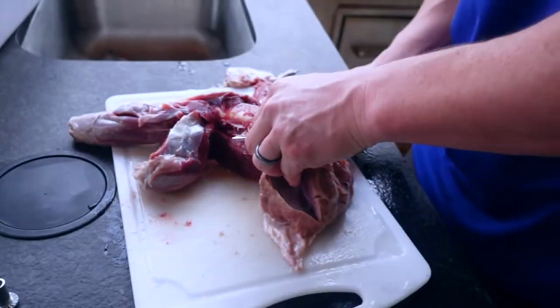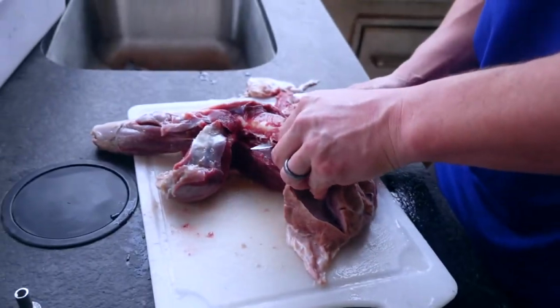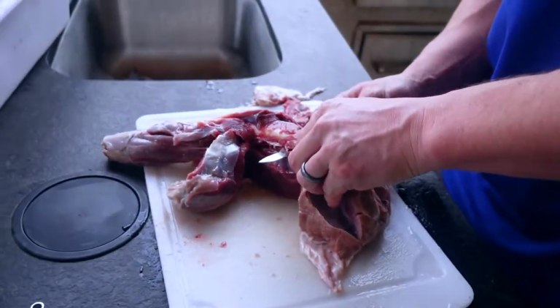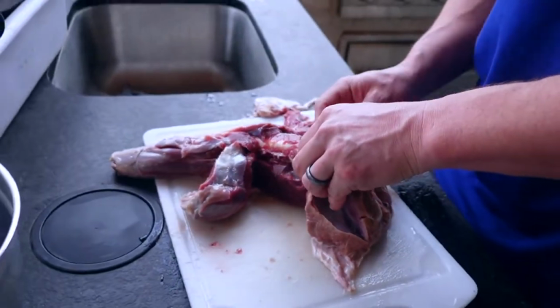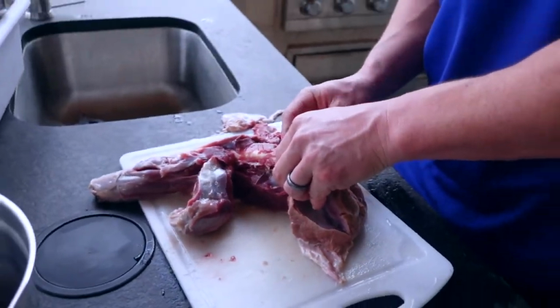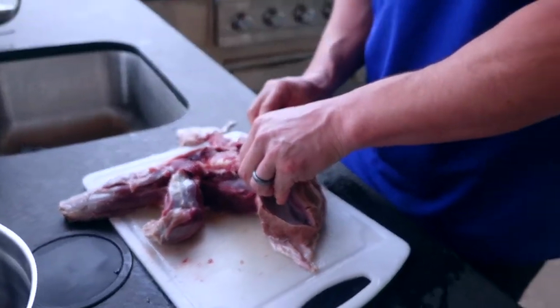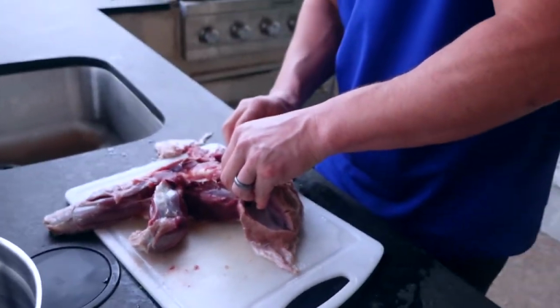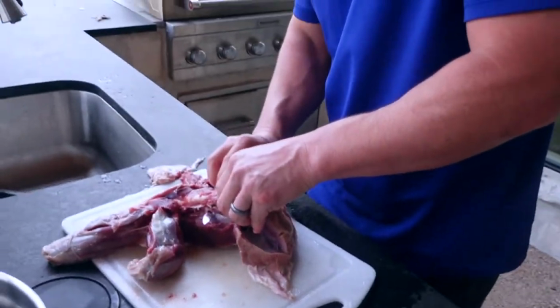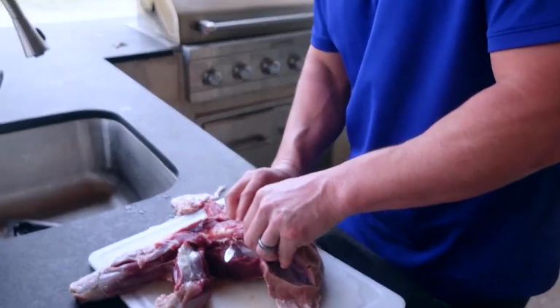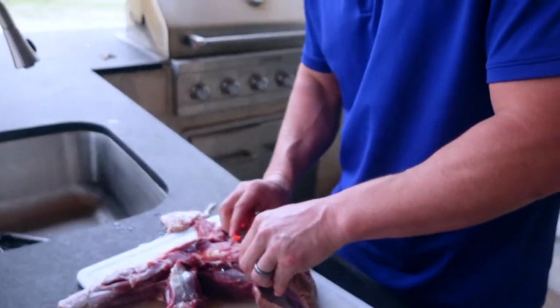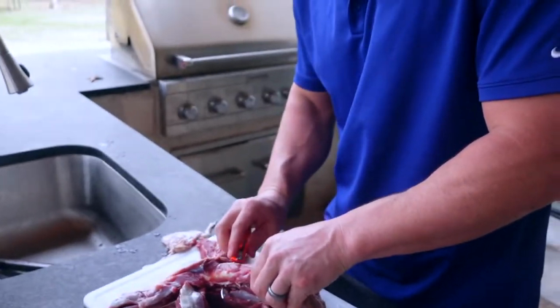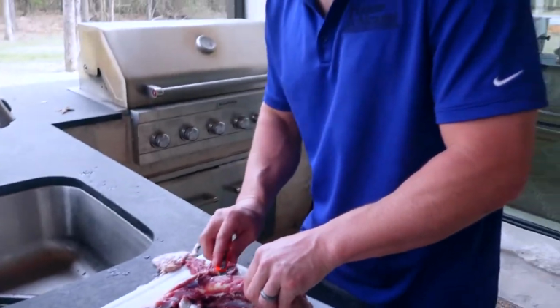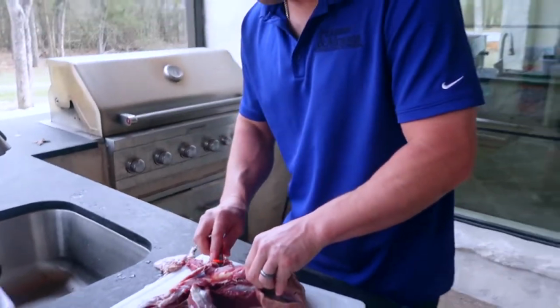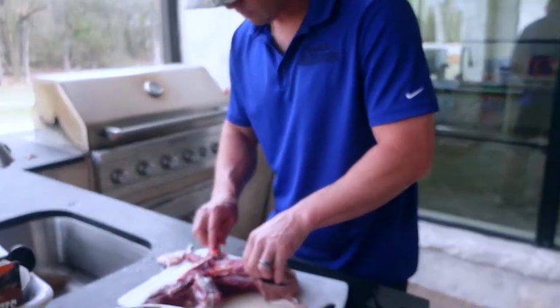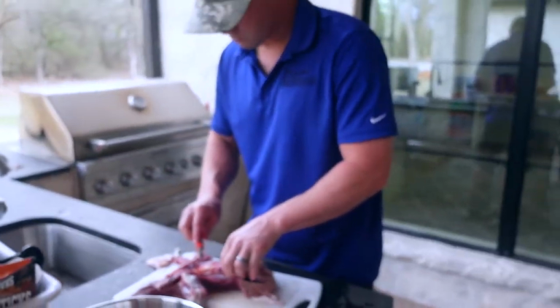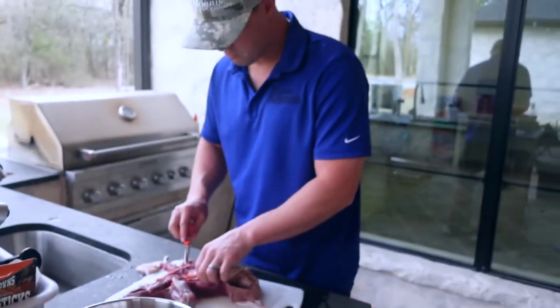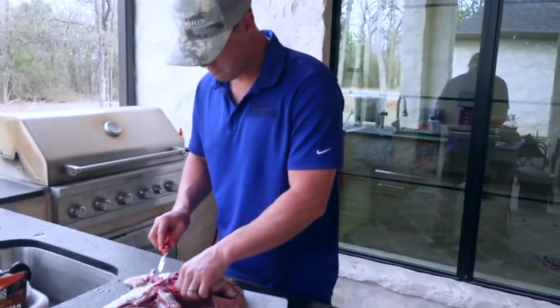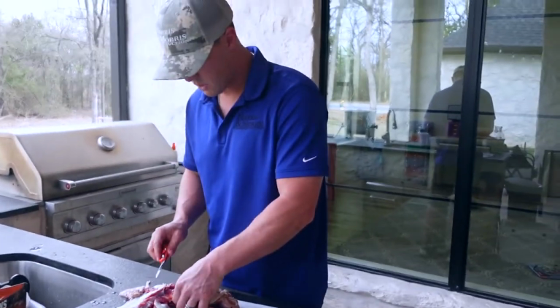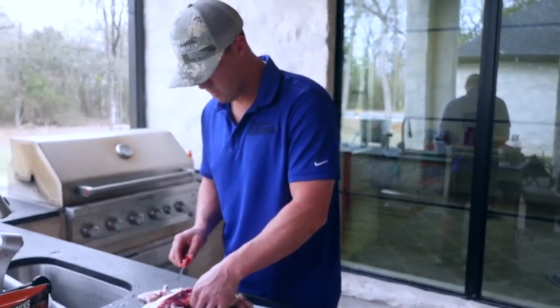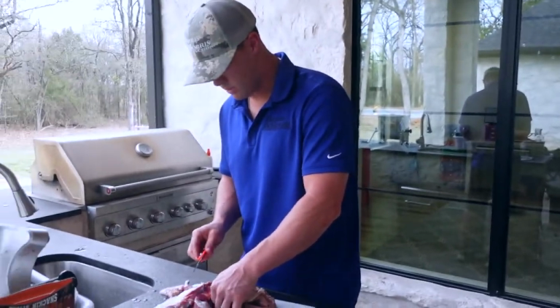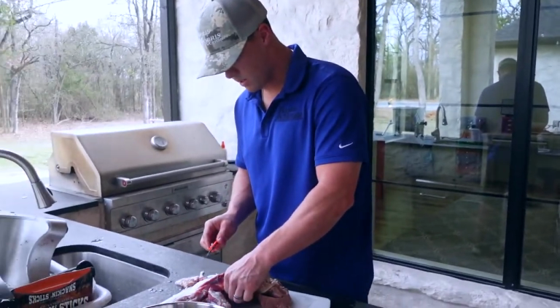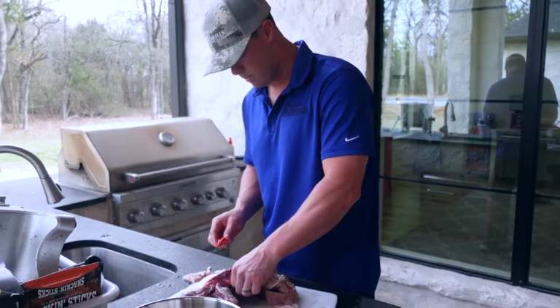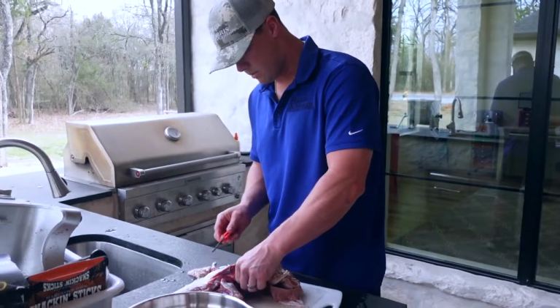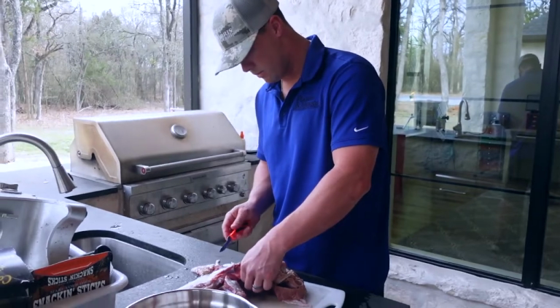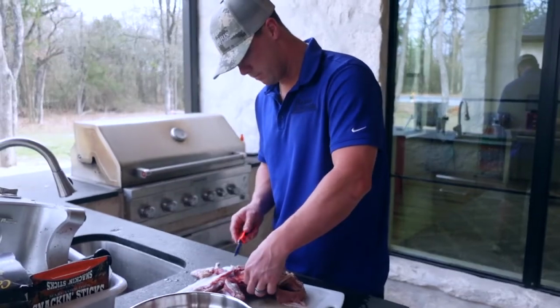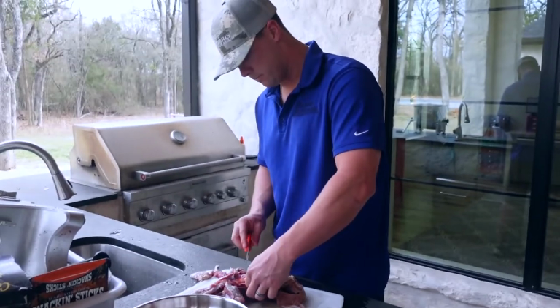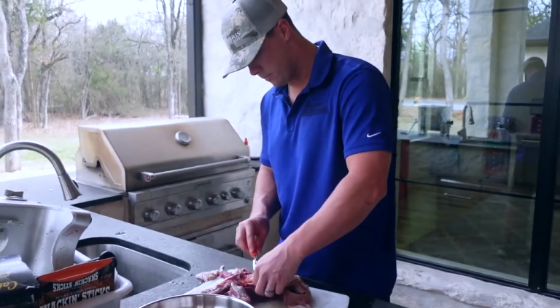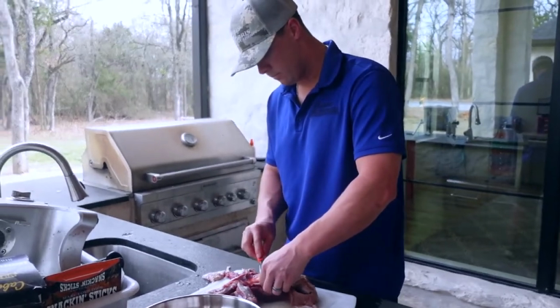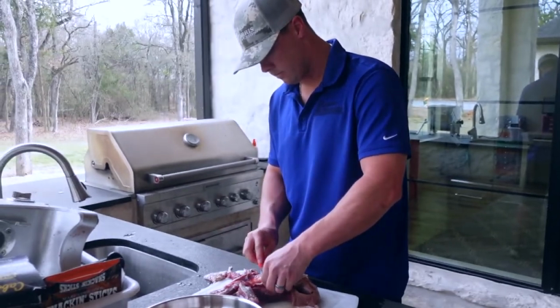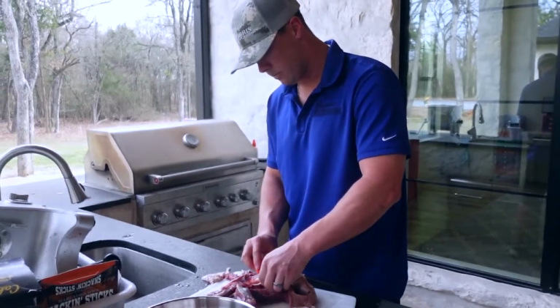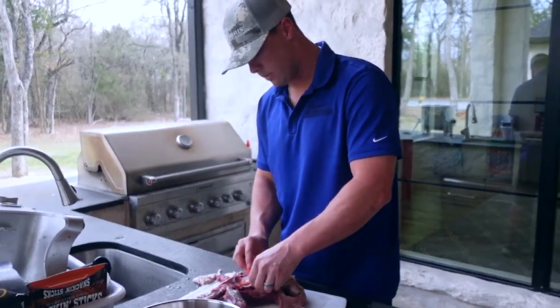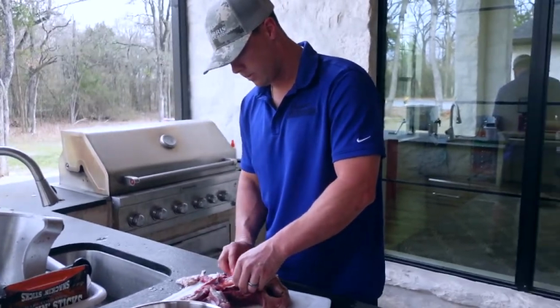Black buck are smaller animals. It probably weighed about 80 pounds, so not a whole lot of meat.